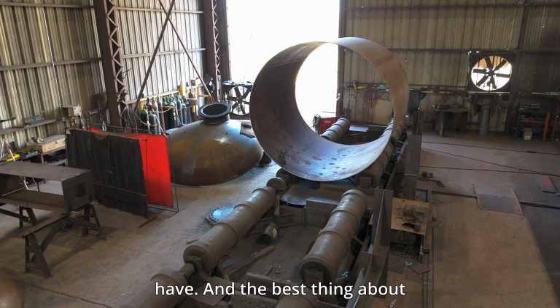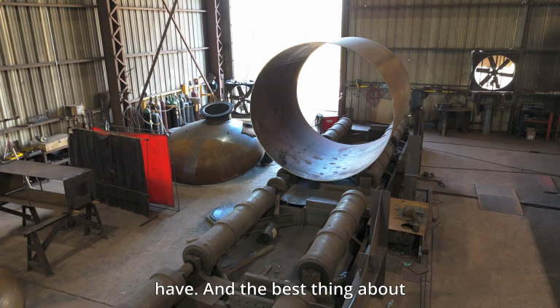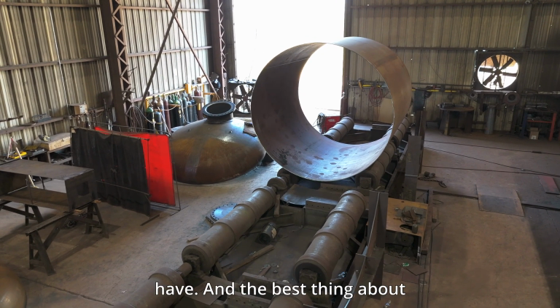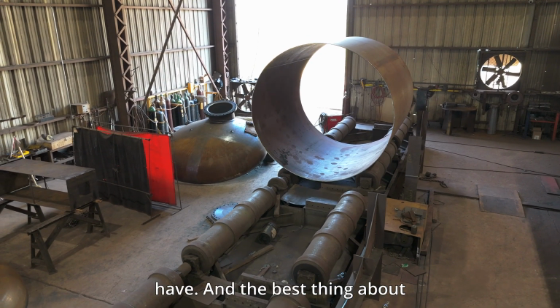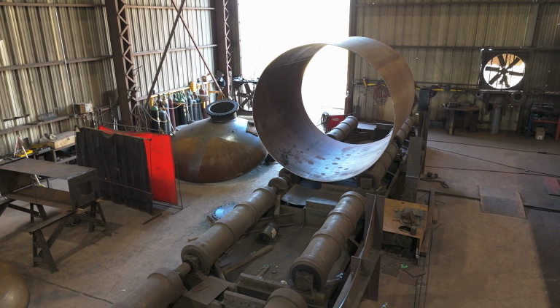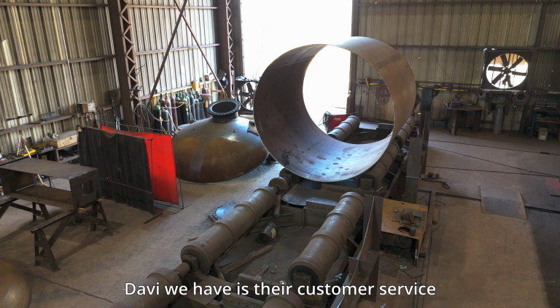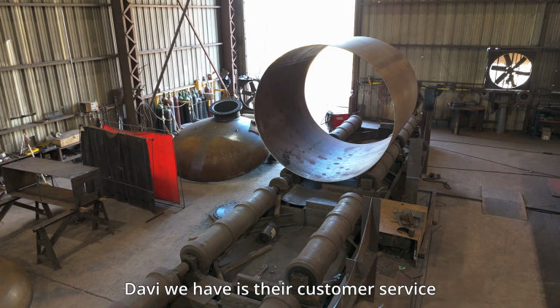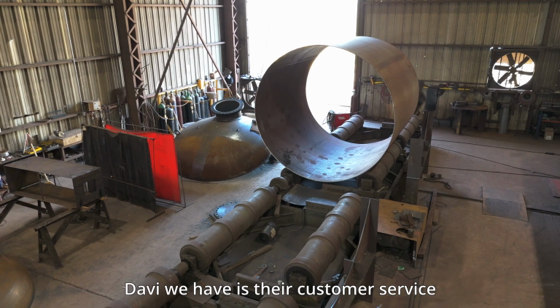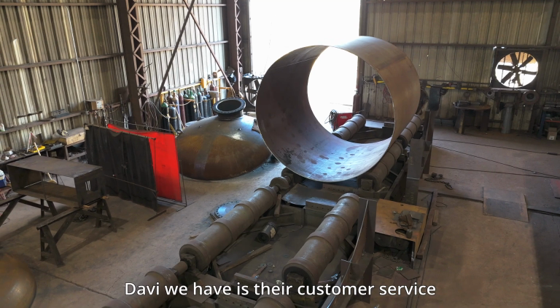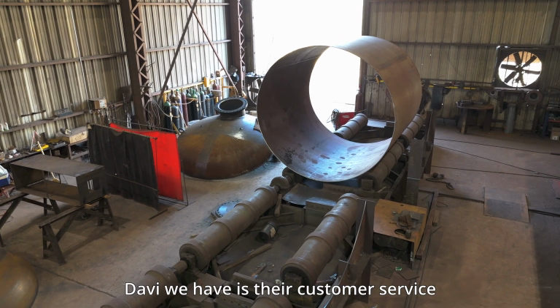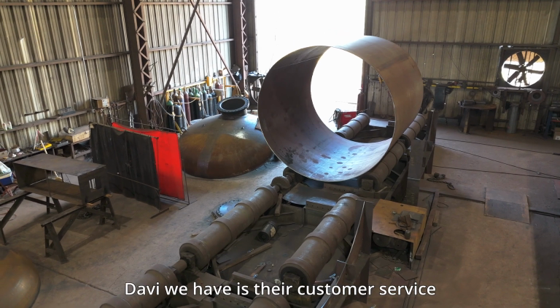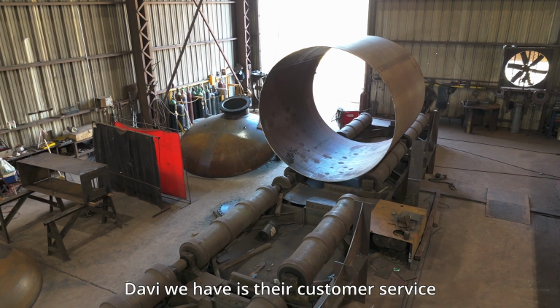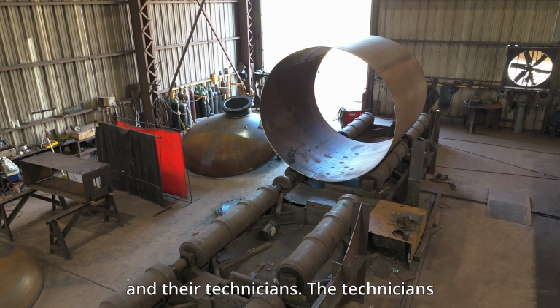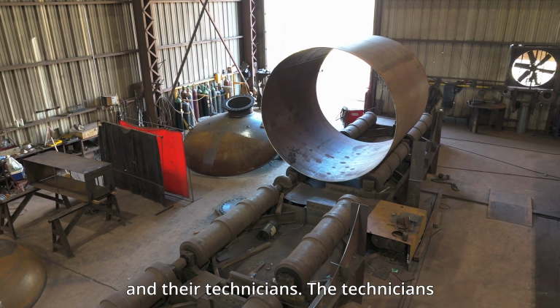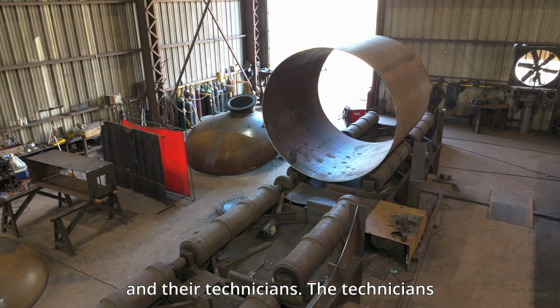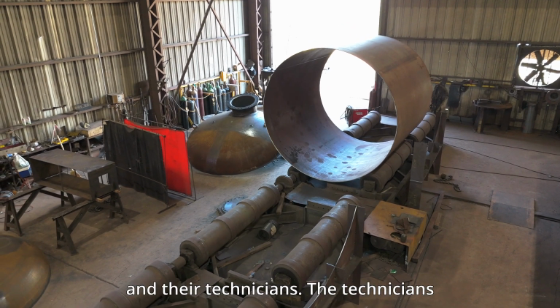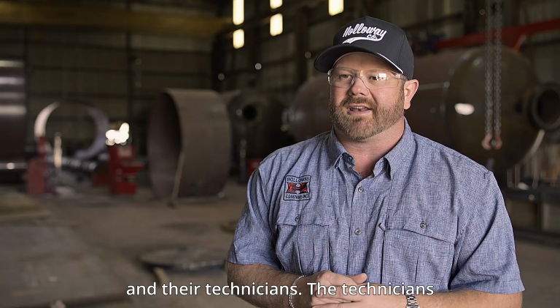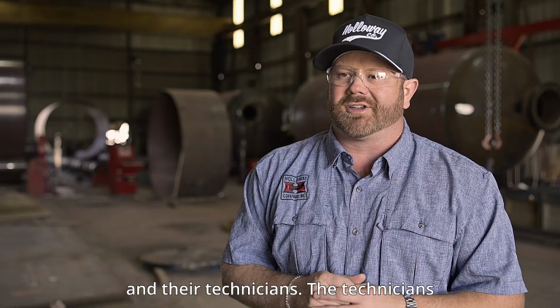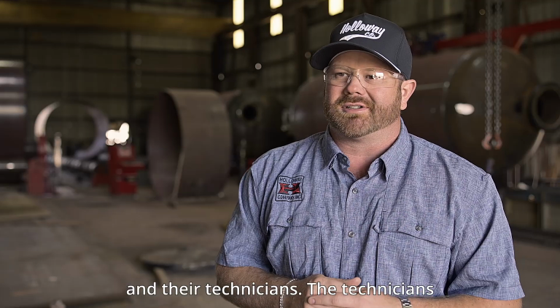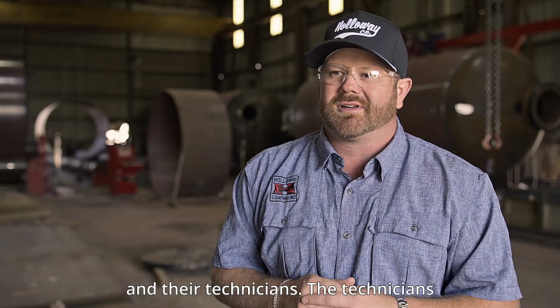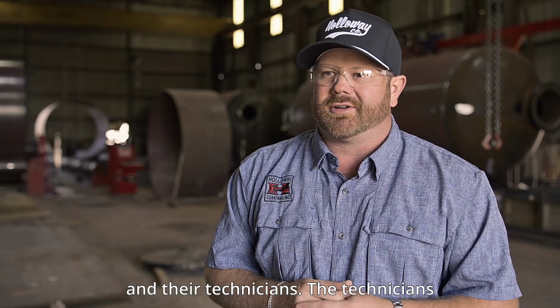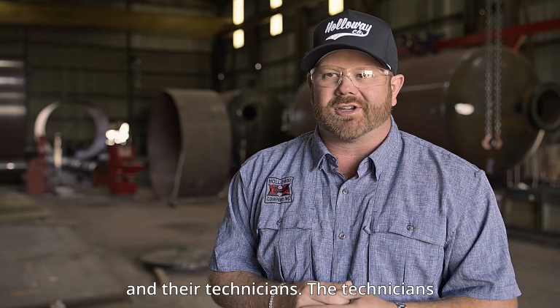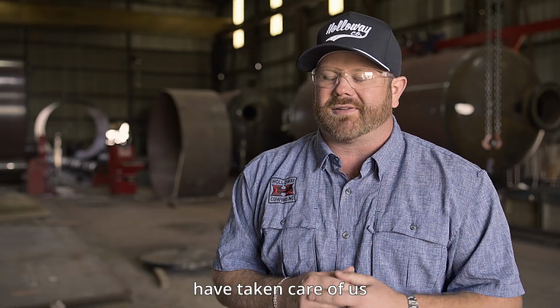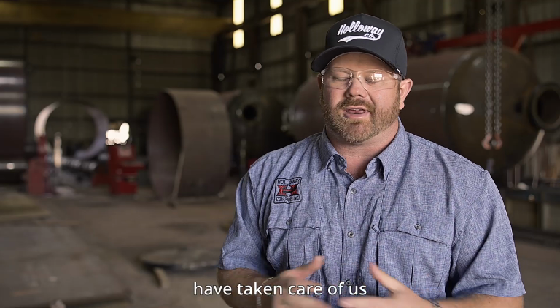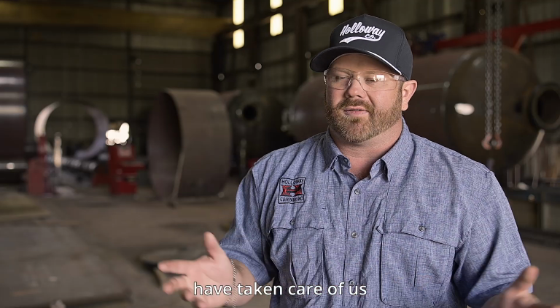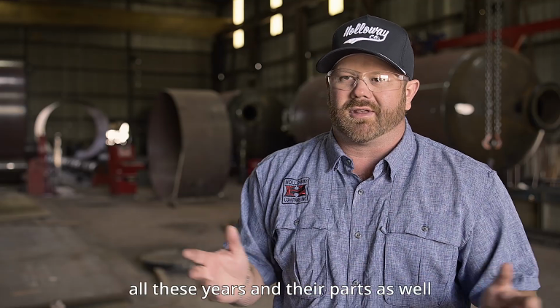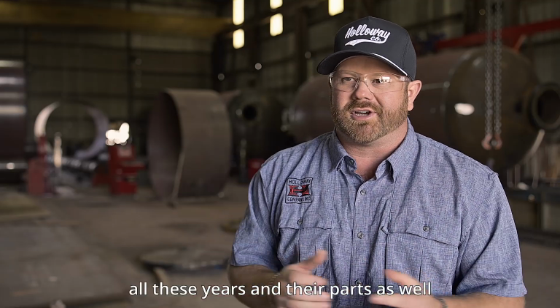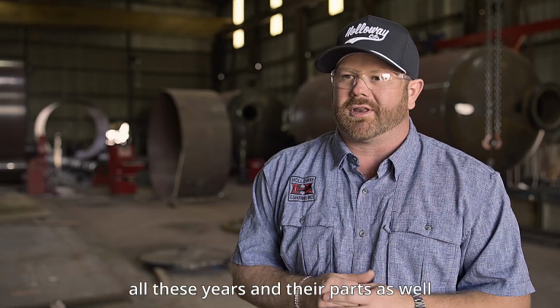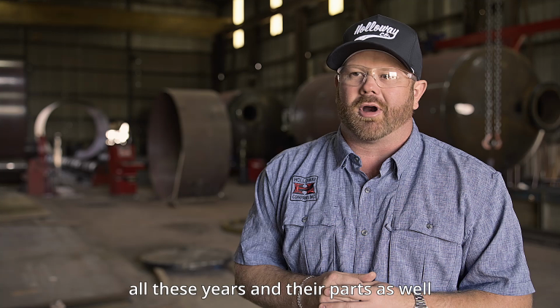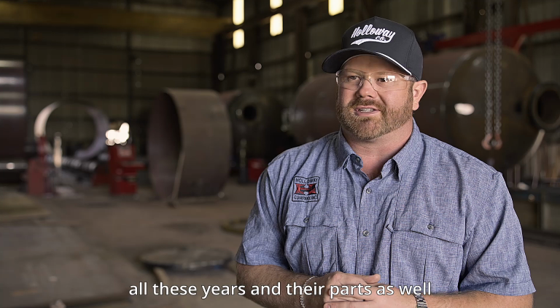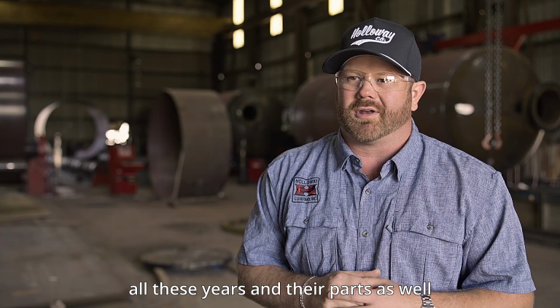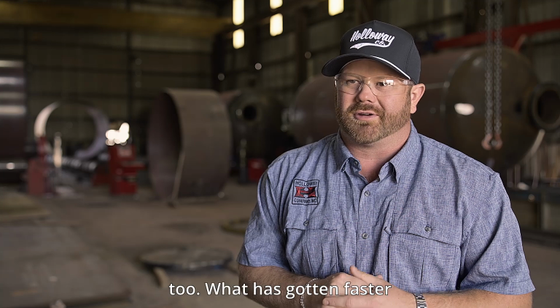The best thing about Davi is their customer service and their technicians. The technicians have taken care of us all these years, and their parts support as well.